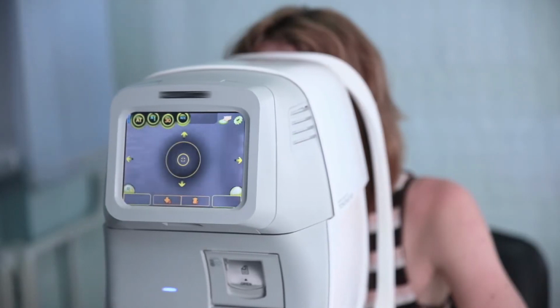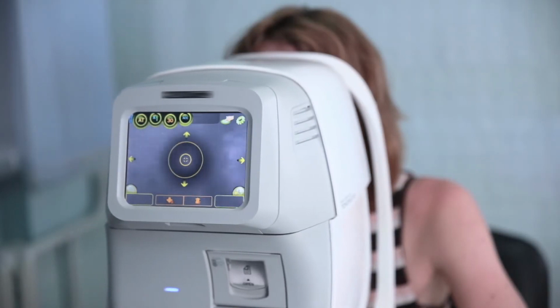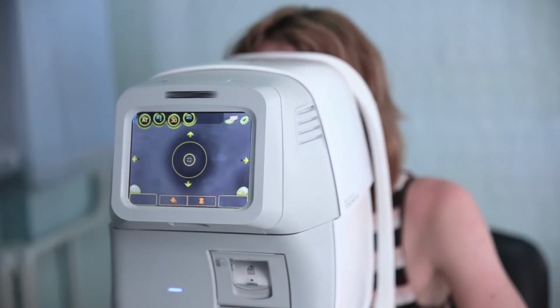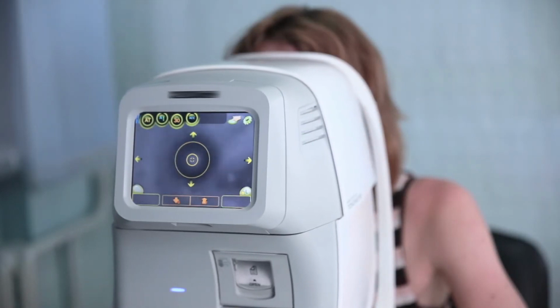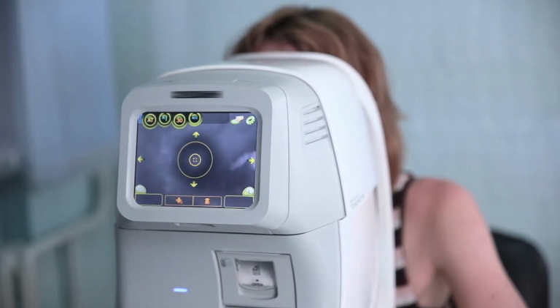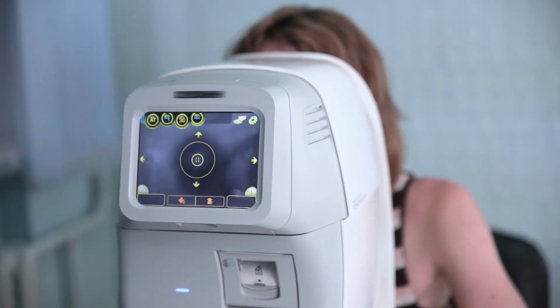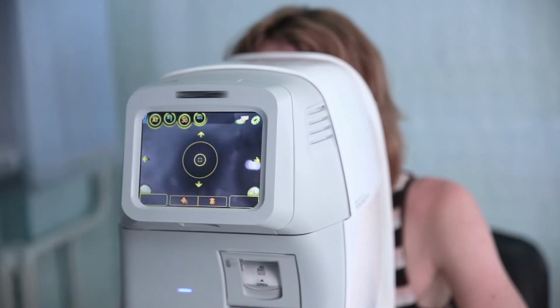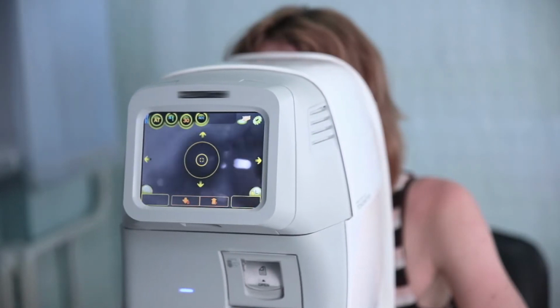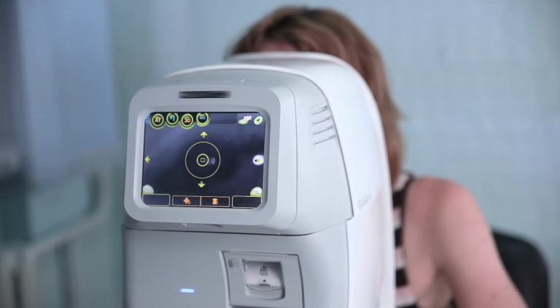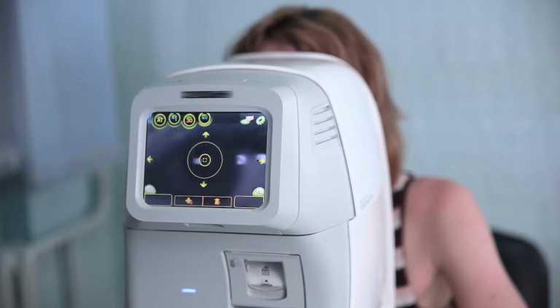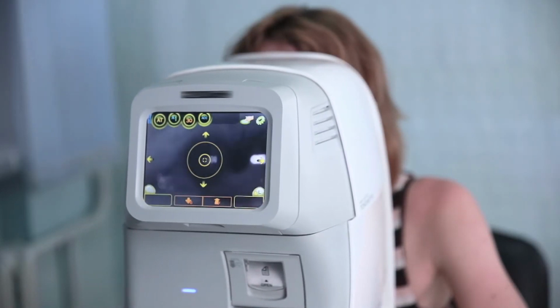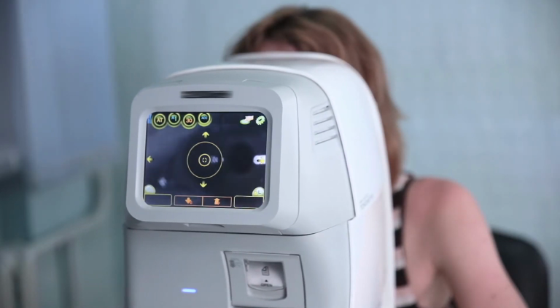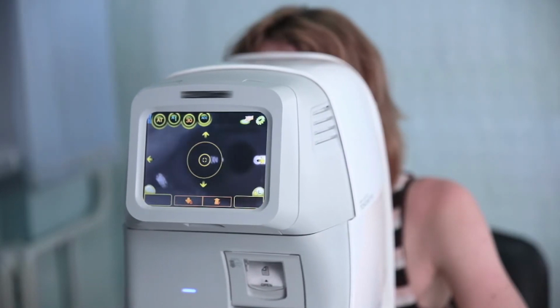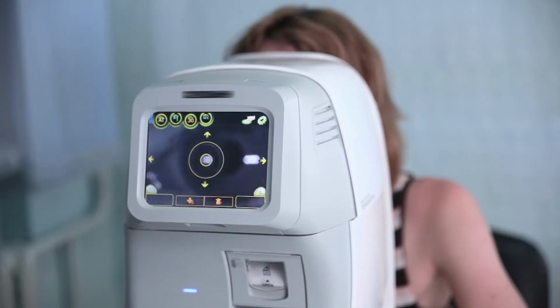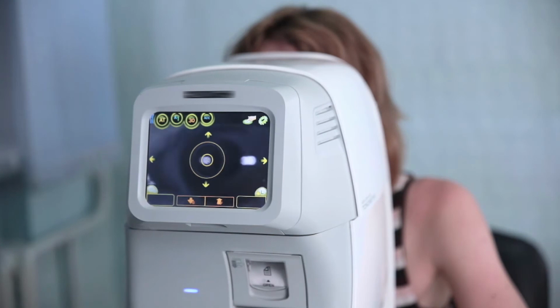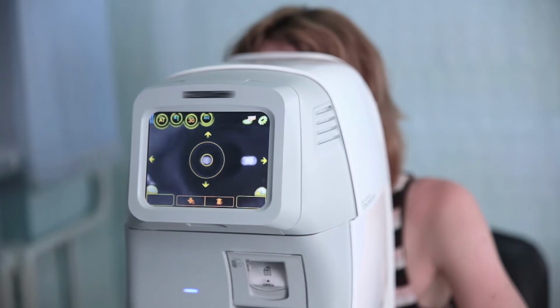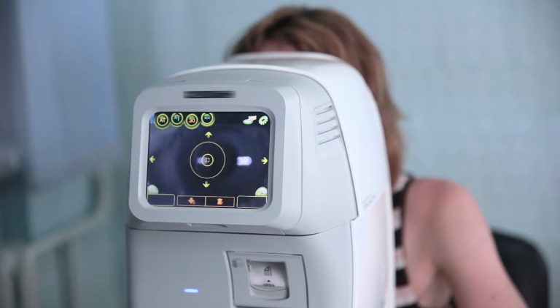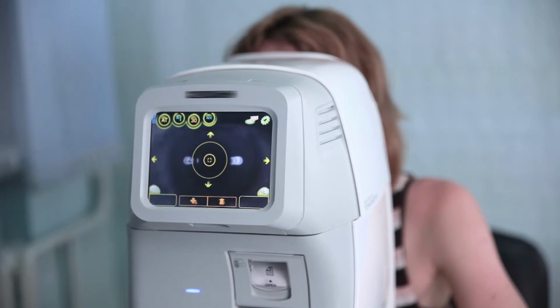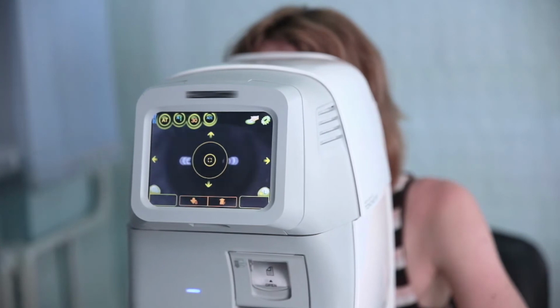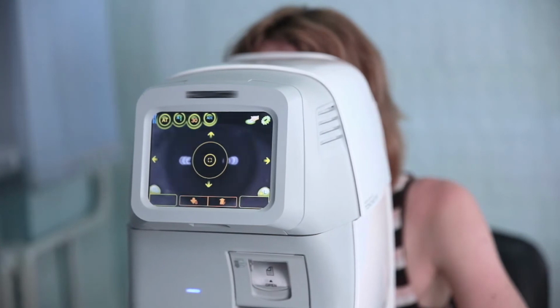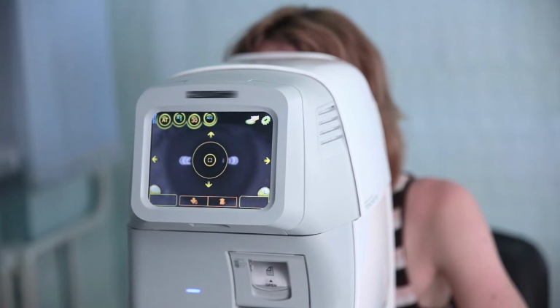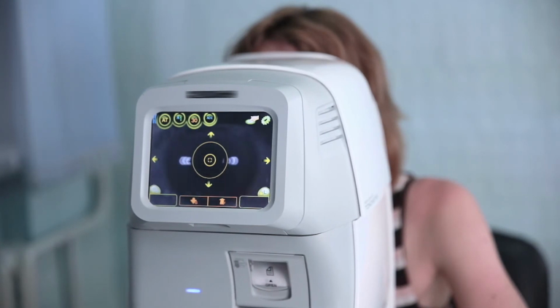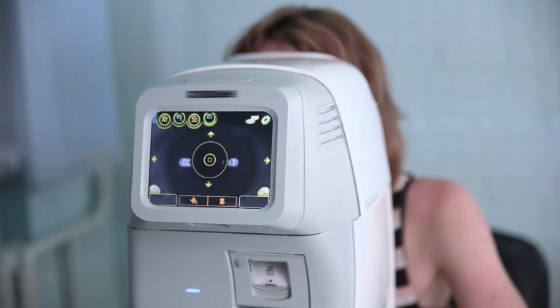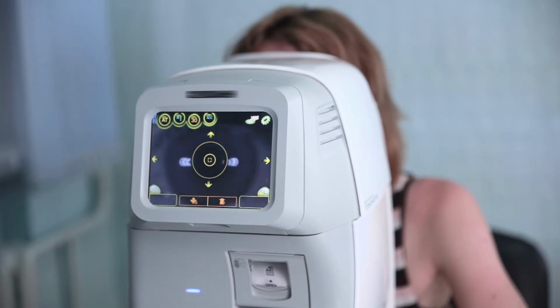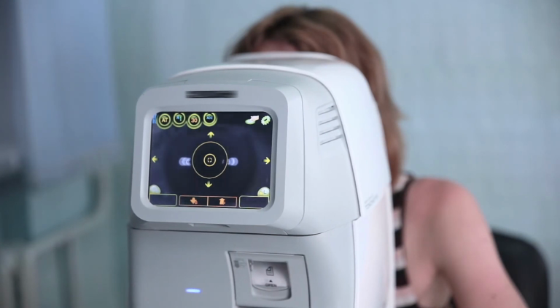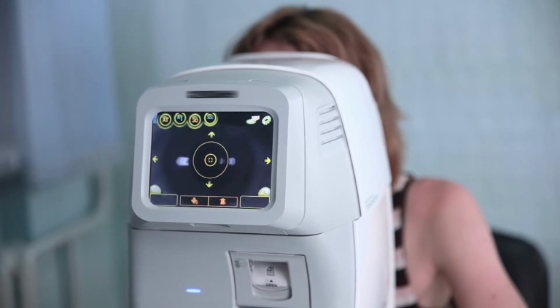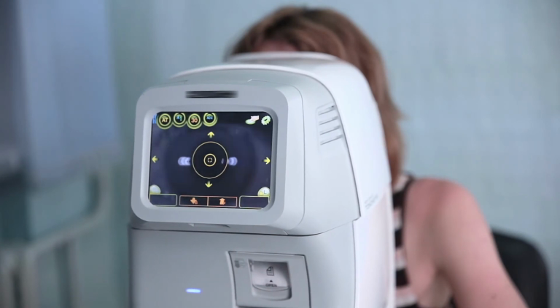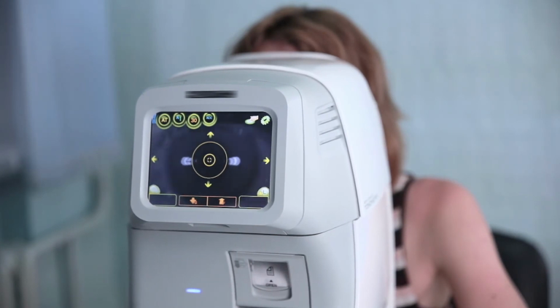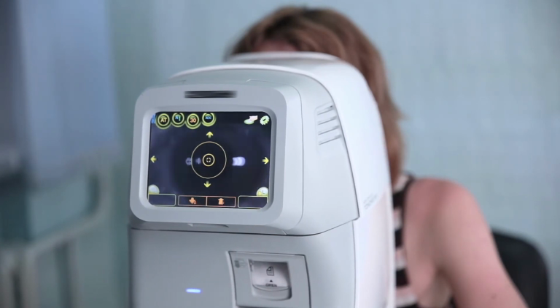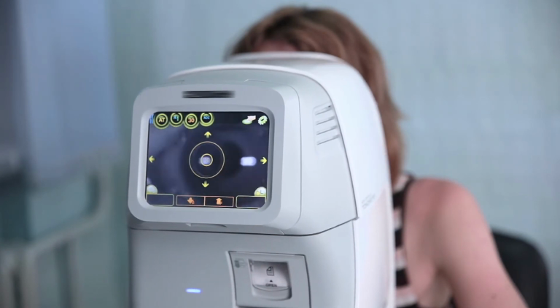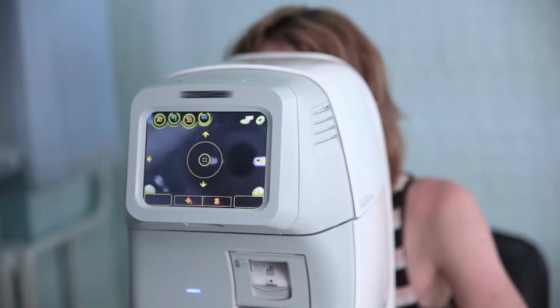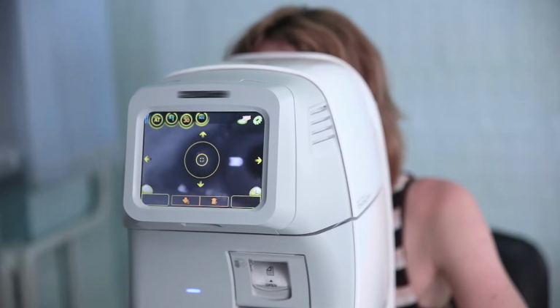If you are affected by glaucoma and you have that peripheral vision loss, you won't see these stimuli and that will come up on the report. The problem with these machines is they're very large and they're very expensive. My whole project is centered around making these machines smaller, cheaper, and more accessible.